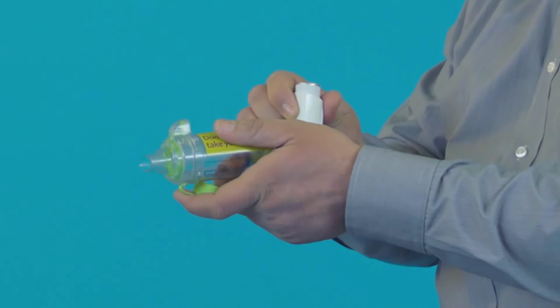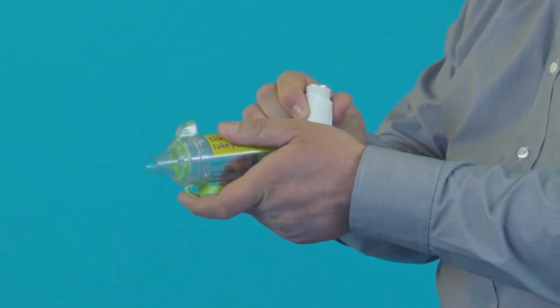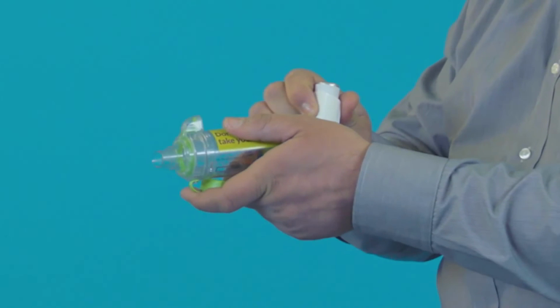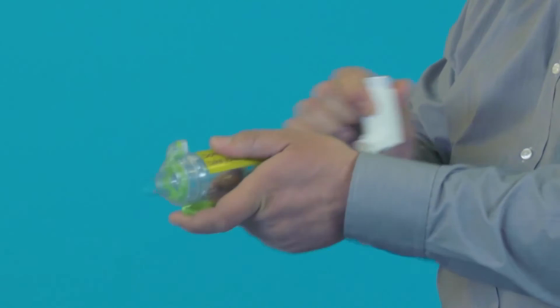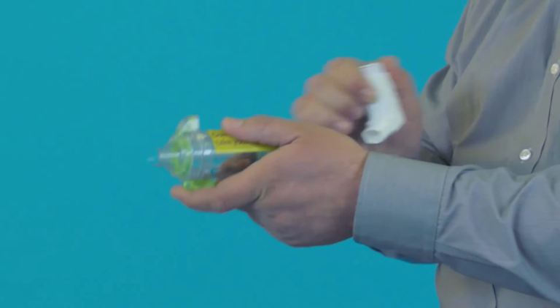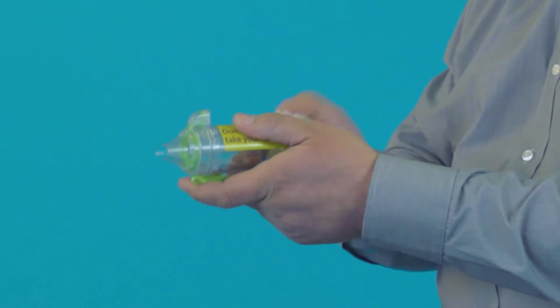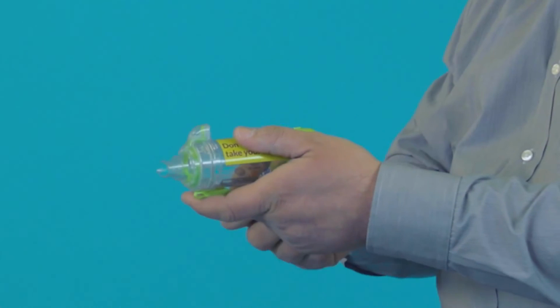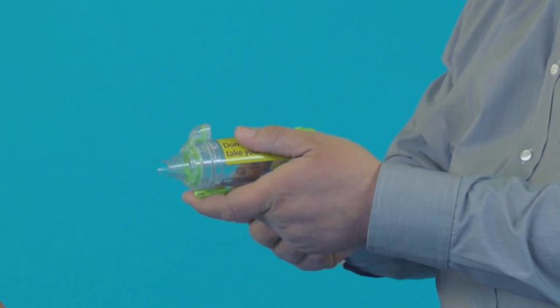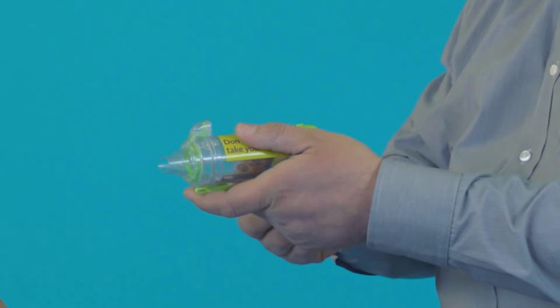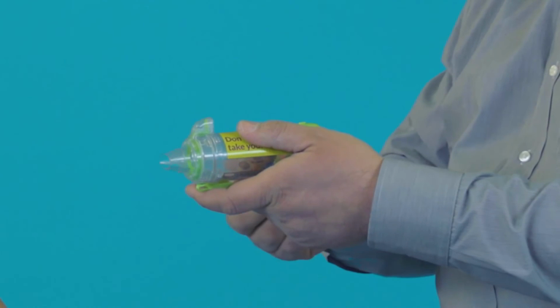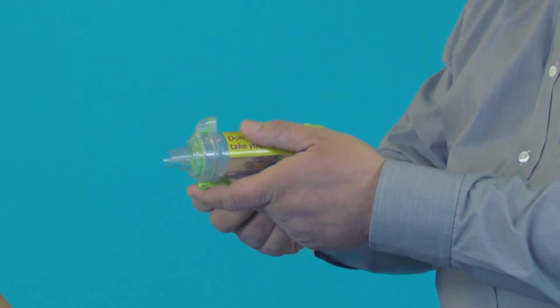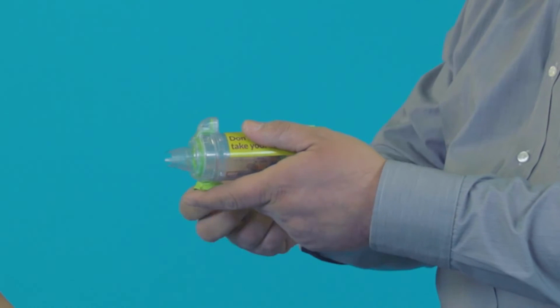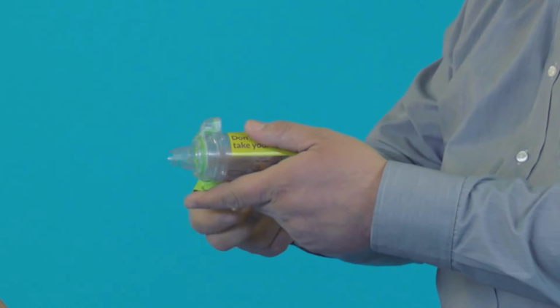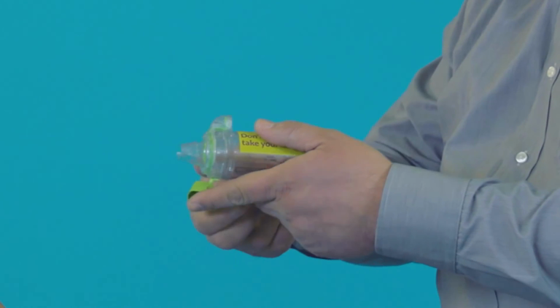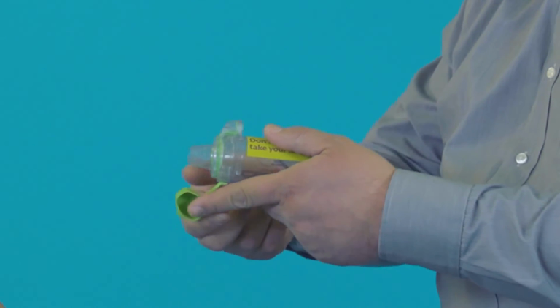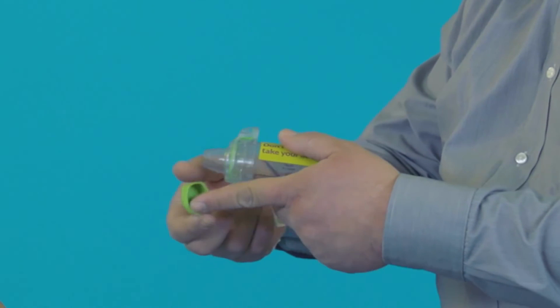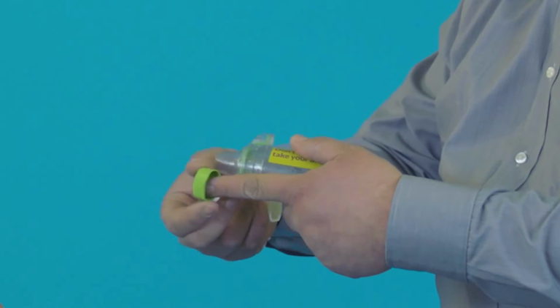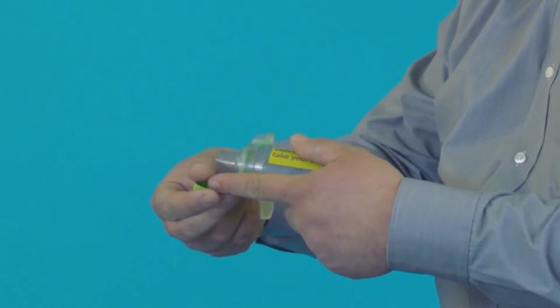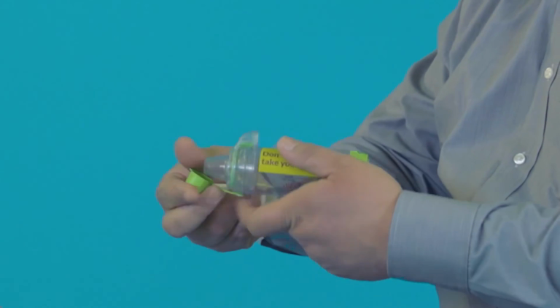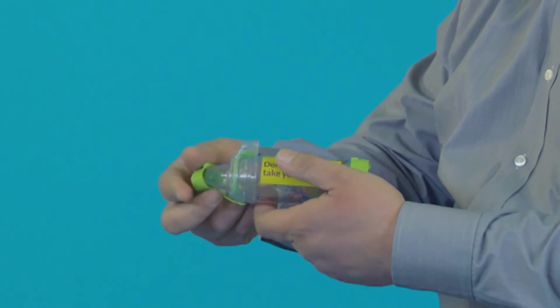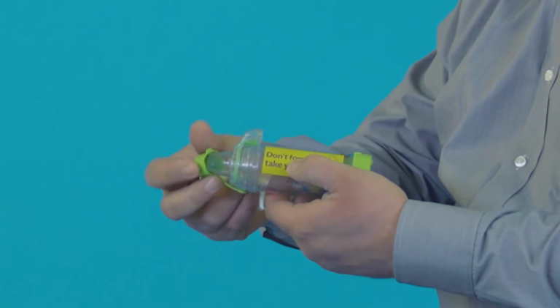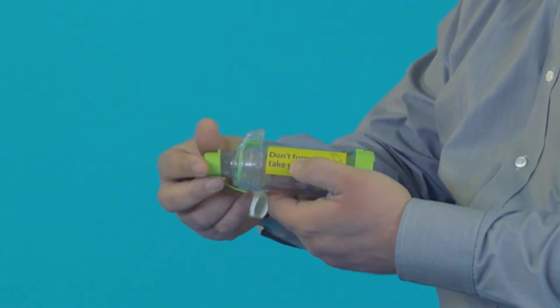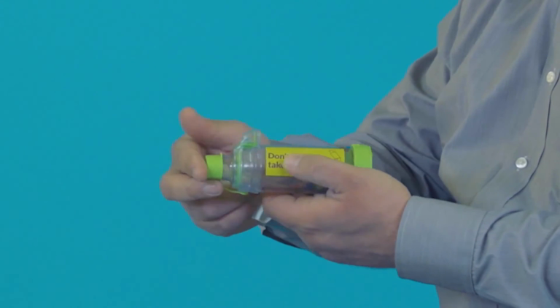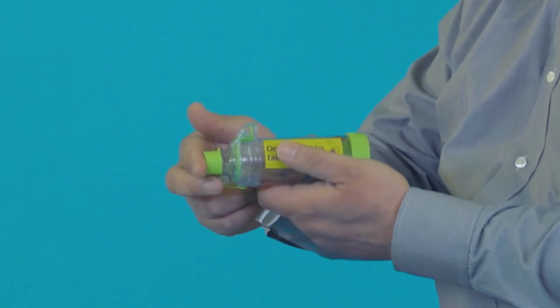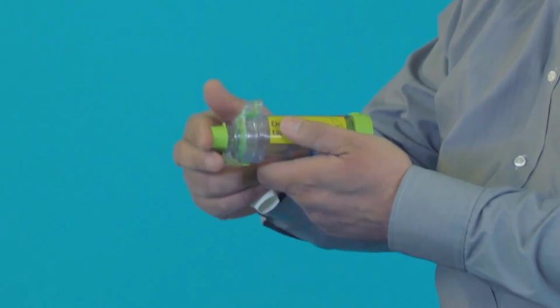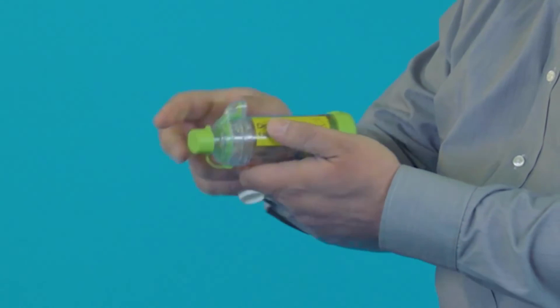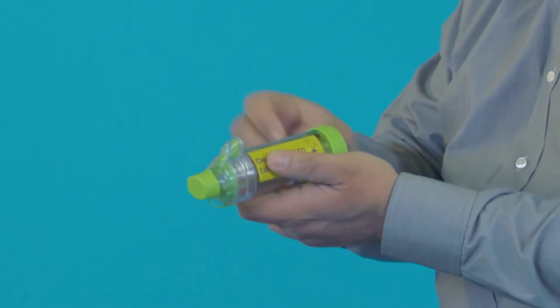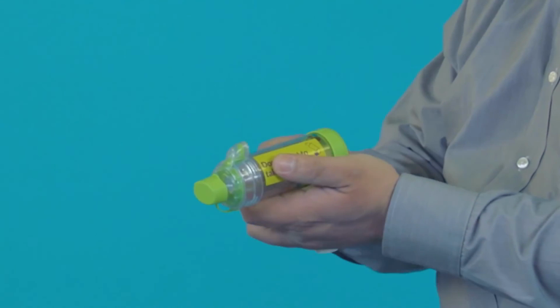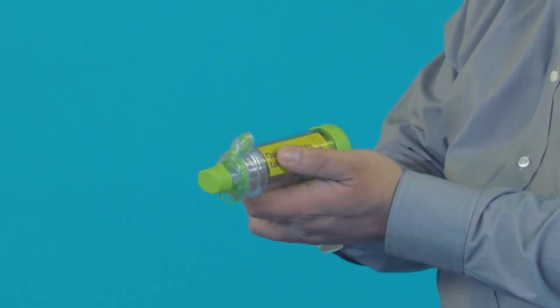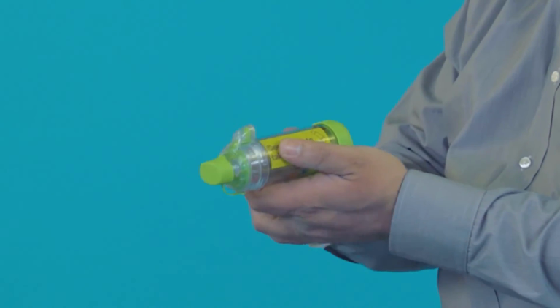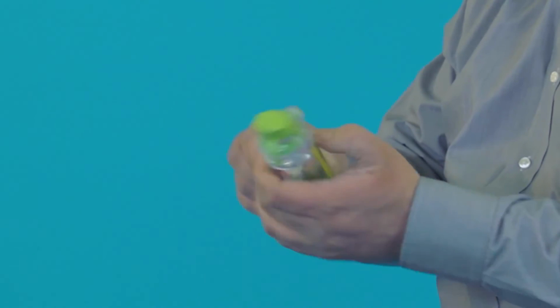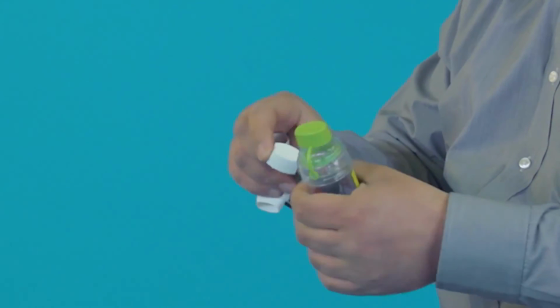When you finish, take the inhaler out of the spacer and replace the caps on the inhaler and the spacer.